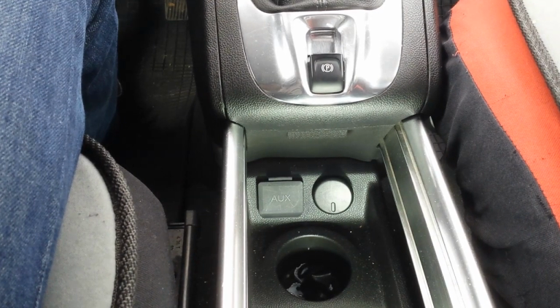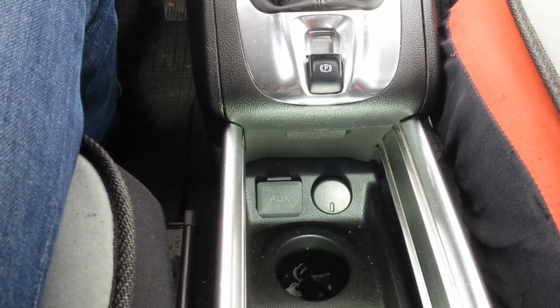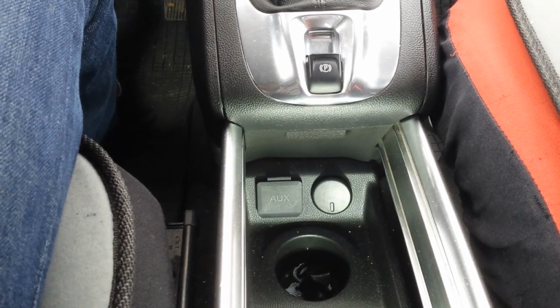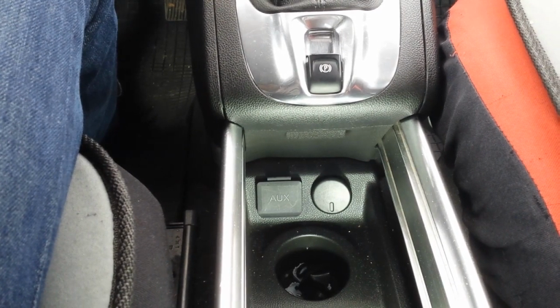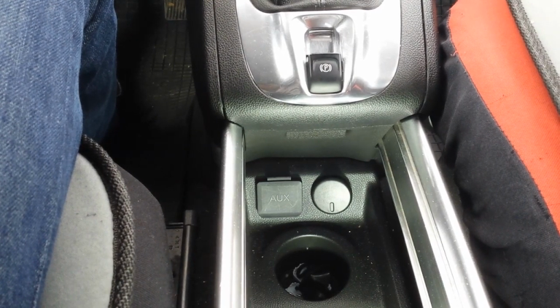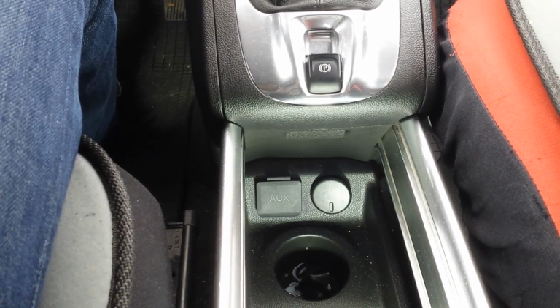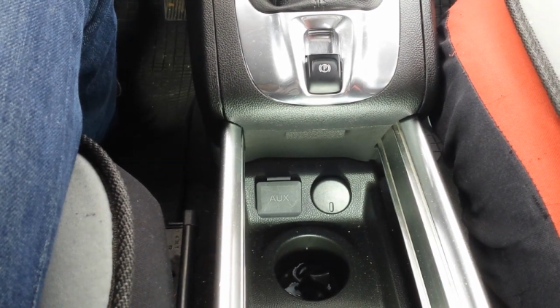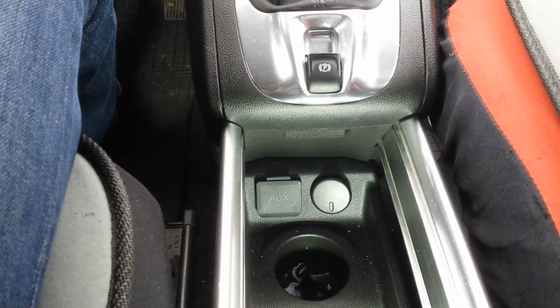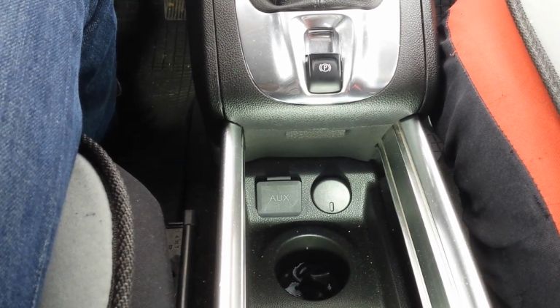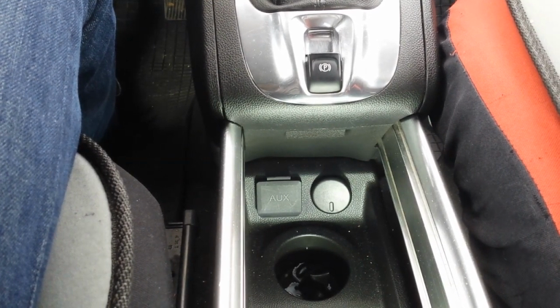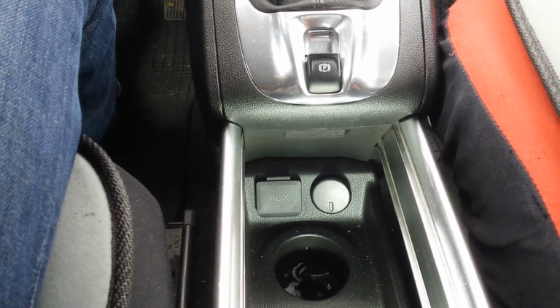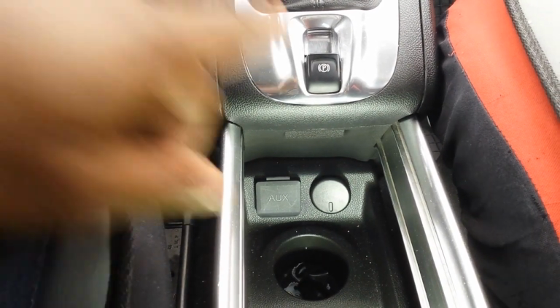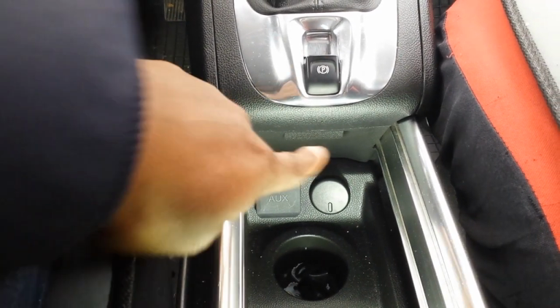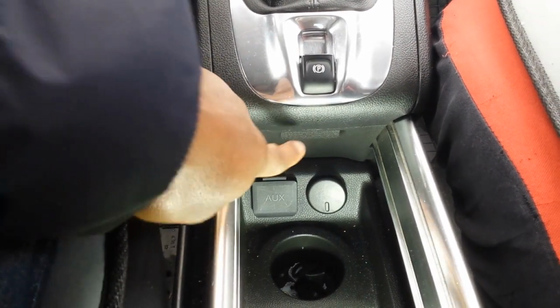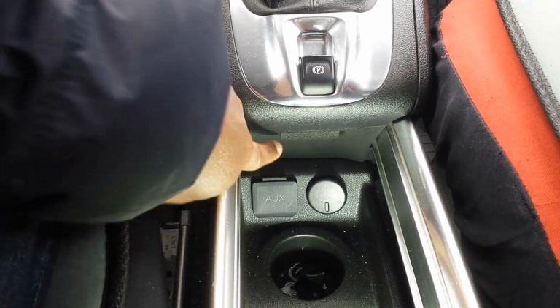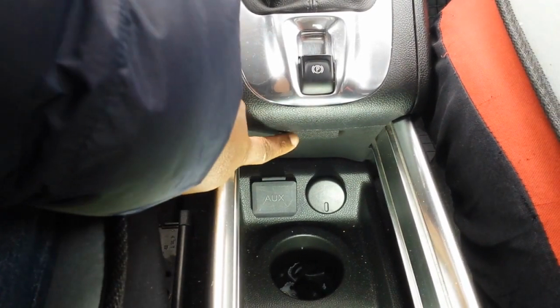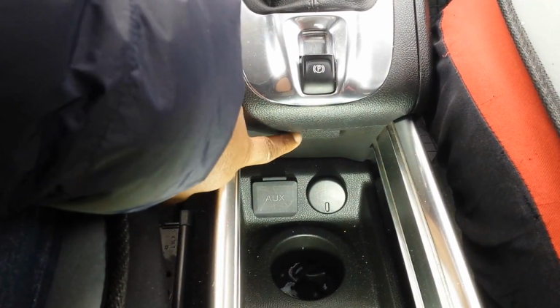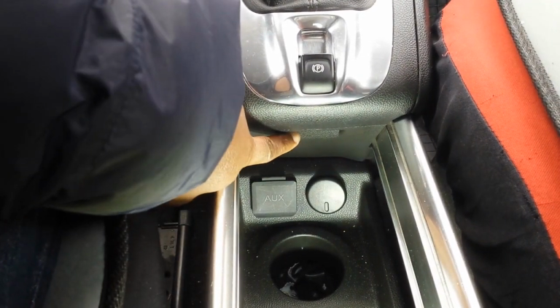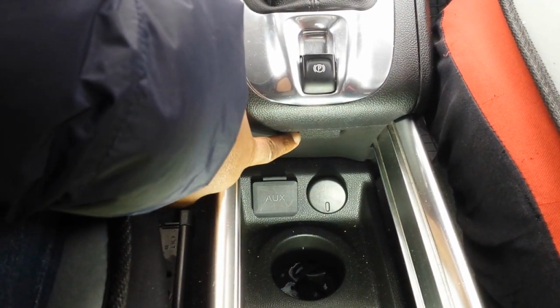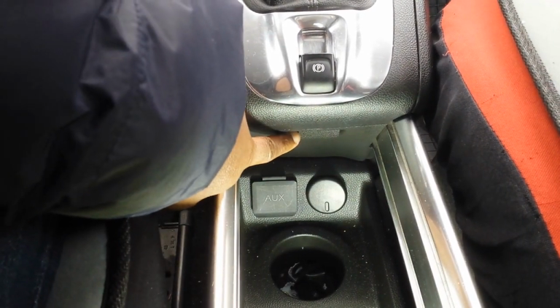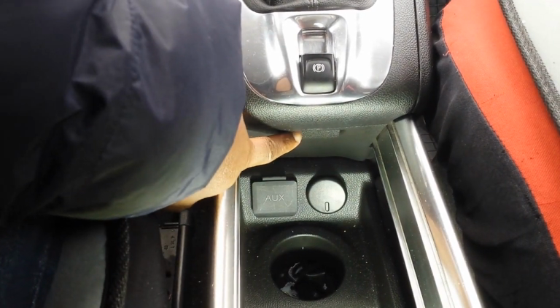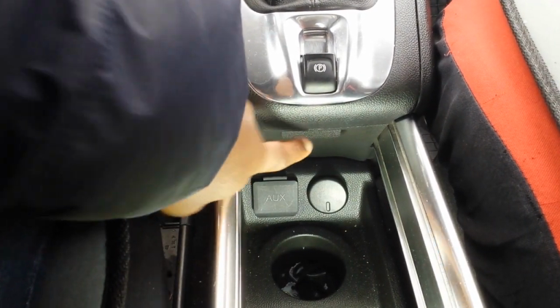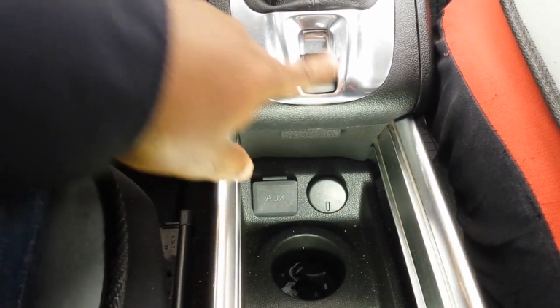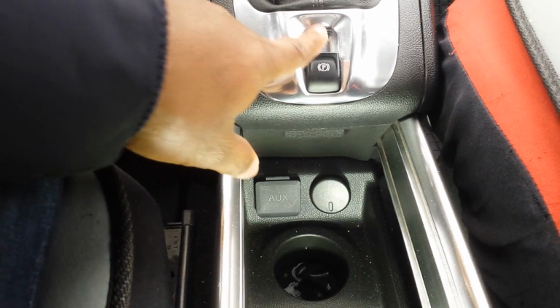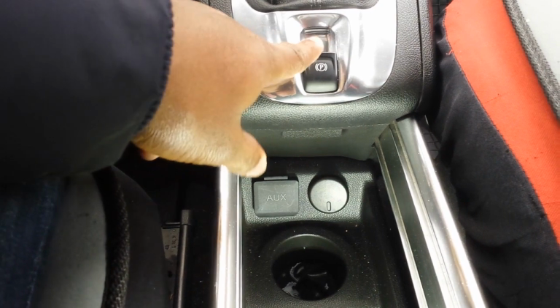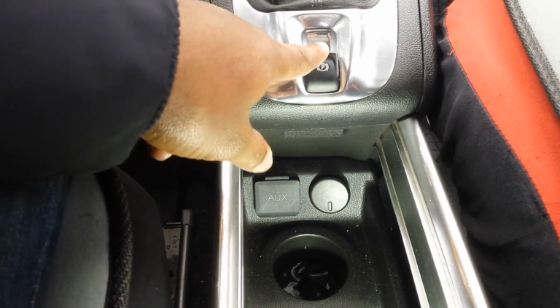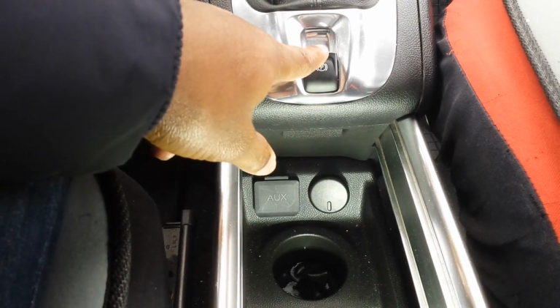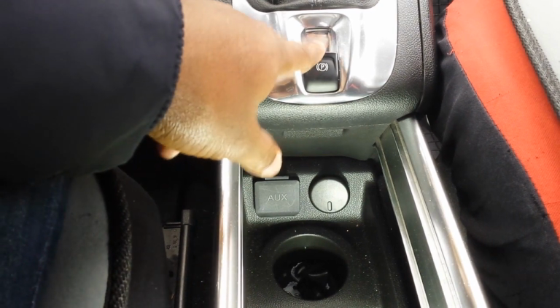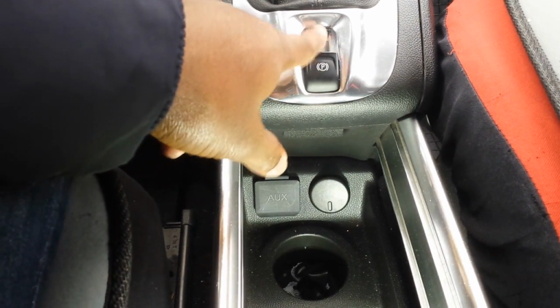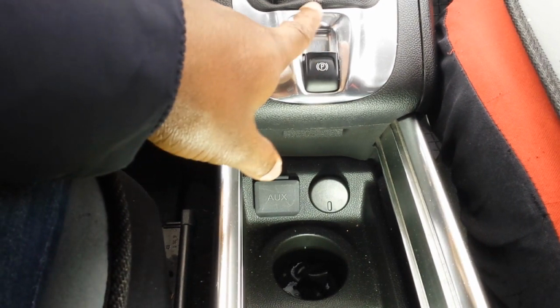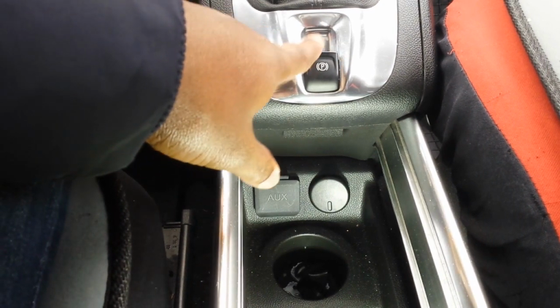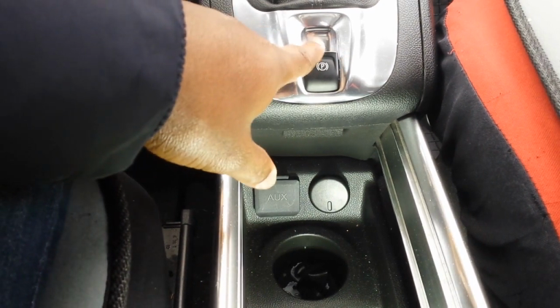I'm pointing the camera right at it. It's here, directly under the electronic parking brake.